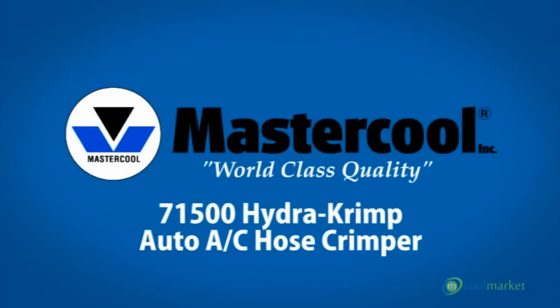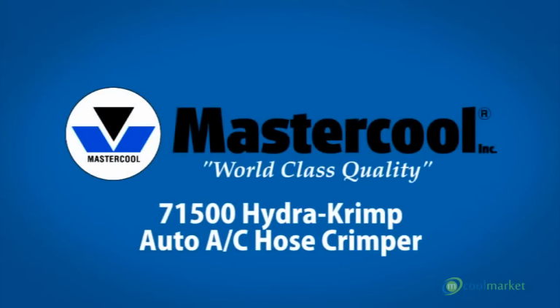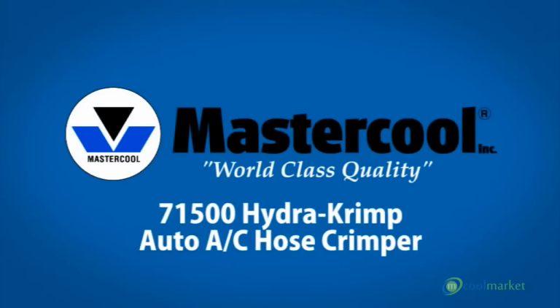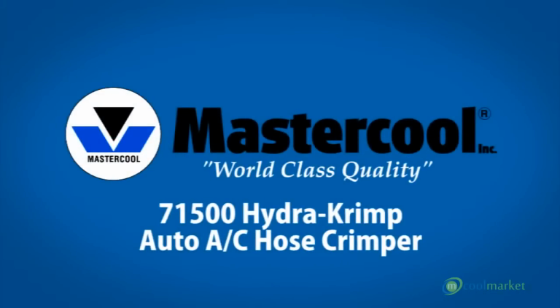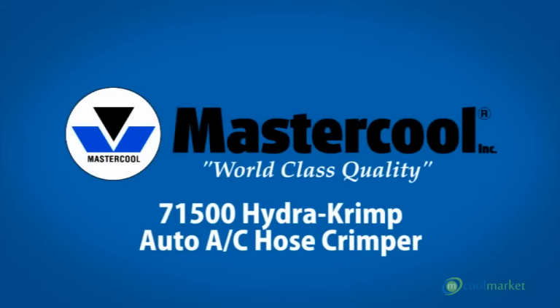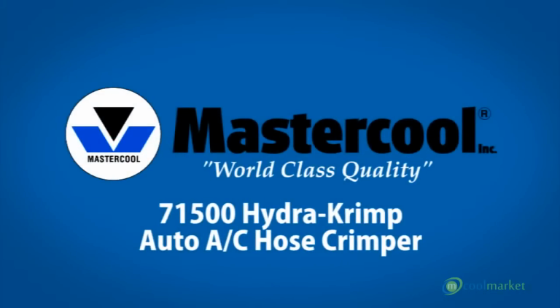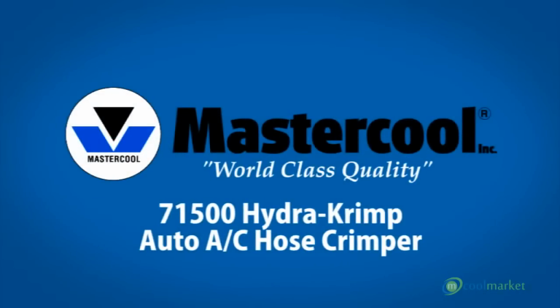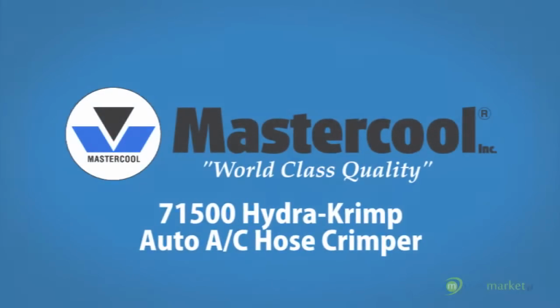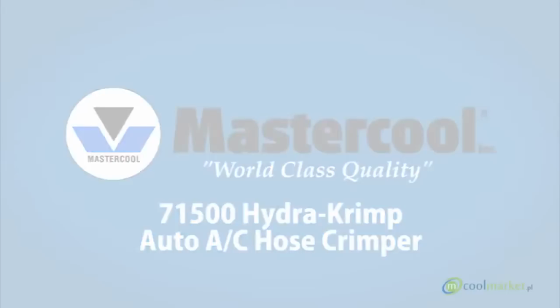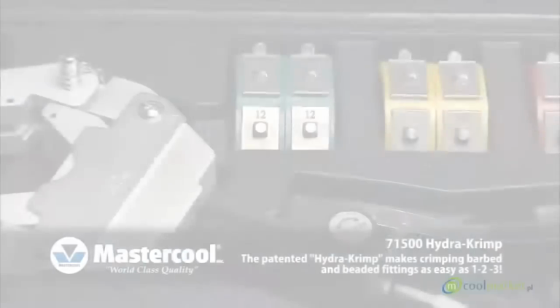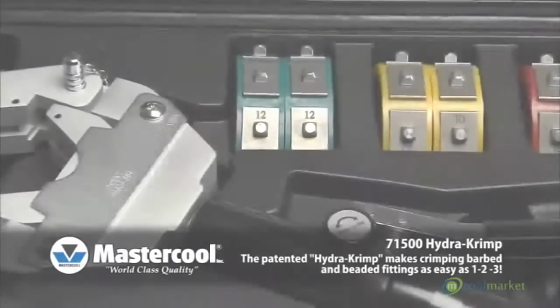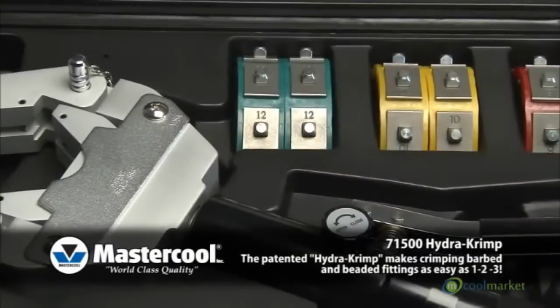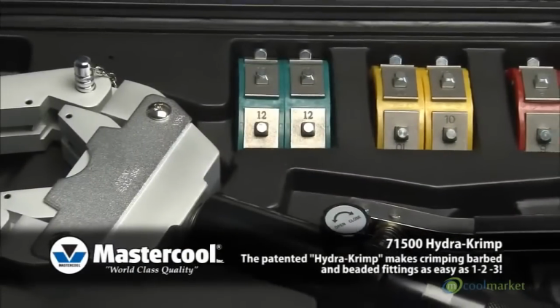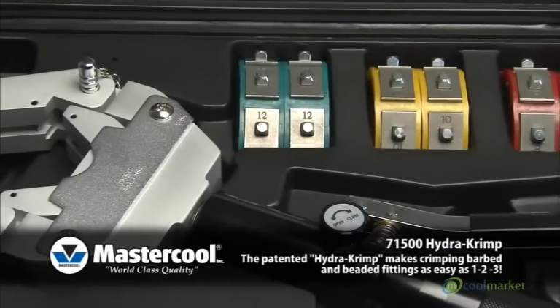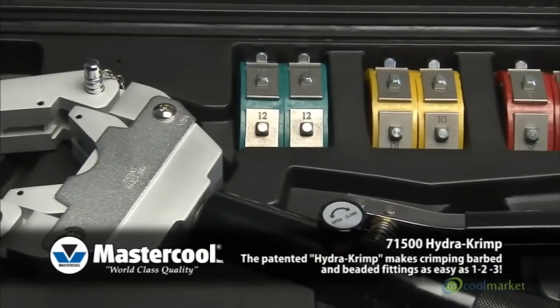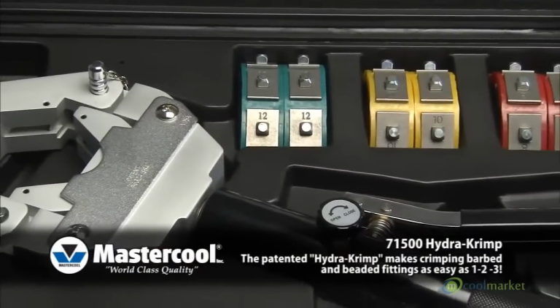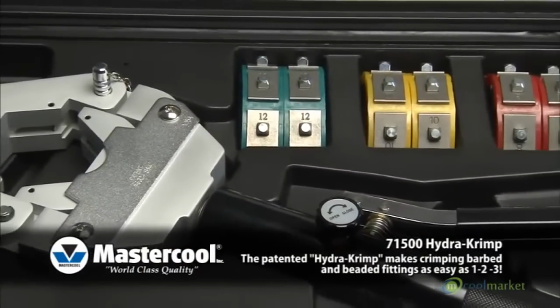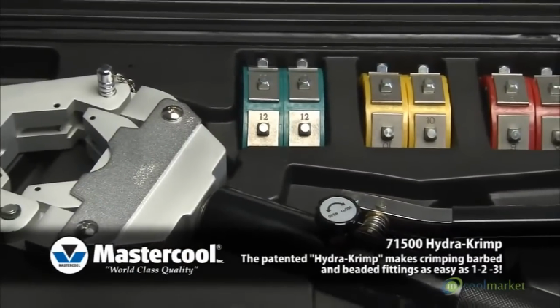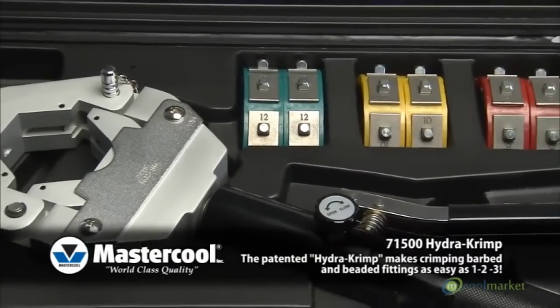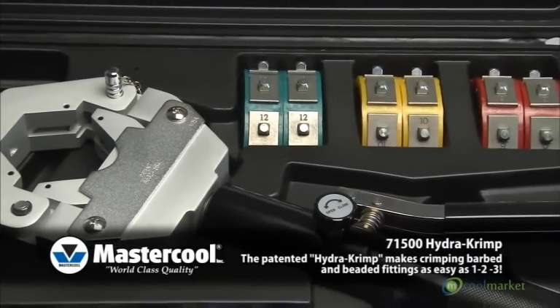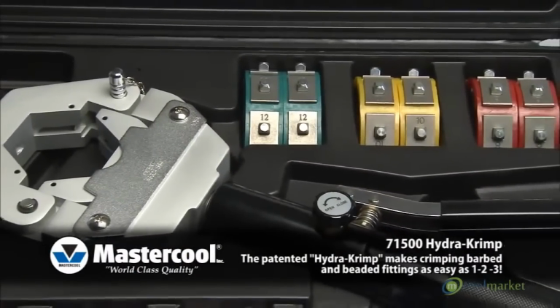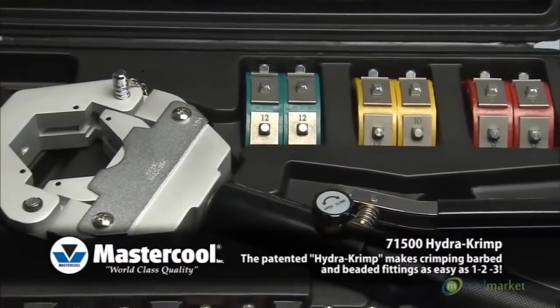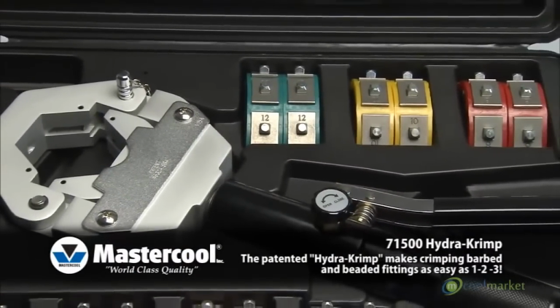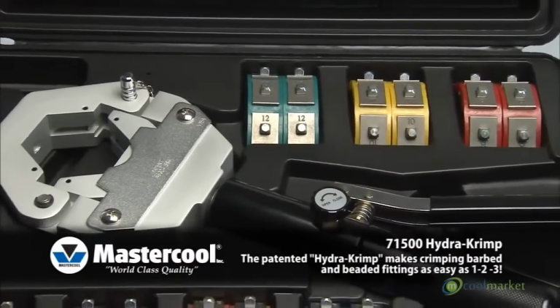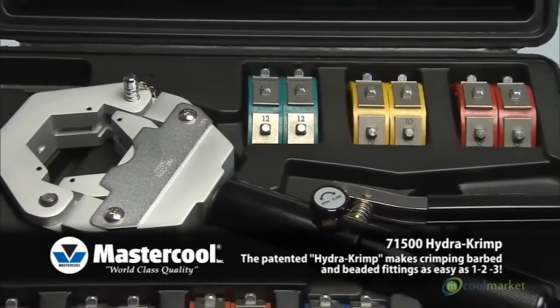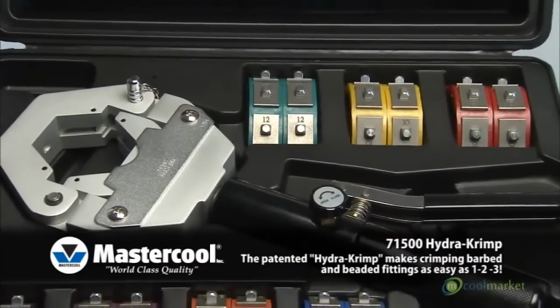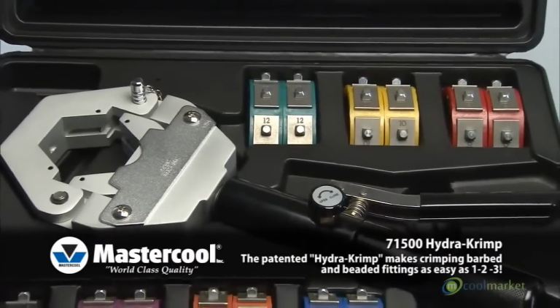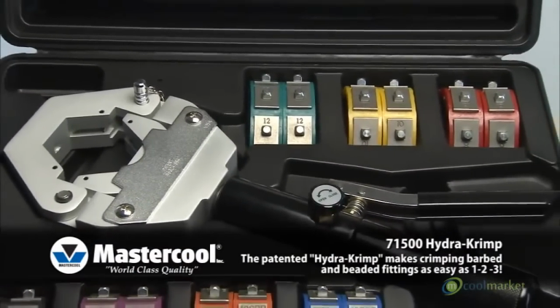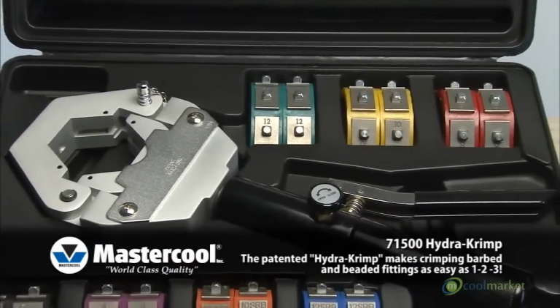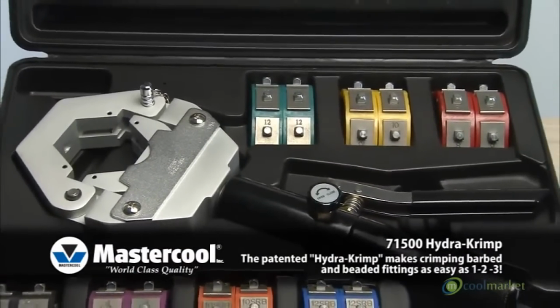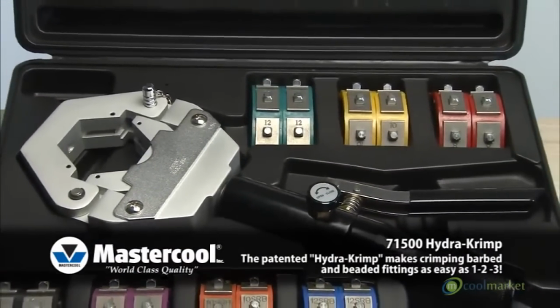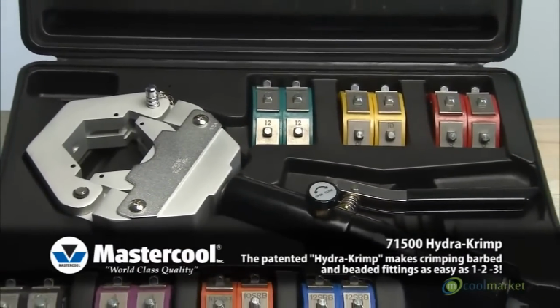71500 Hydro Crimp. The patented Hydro Crimp makes crimping barbed and beaded fittings as easy as 1, 2, 3.